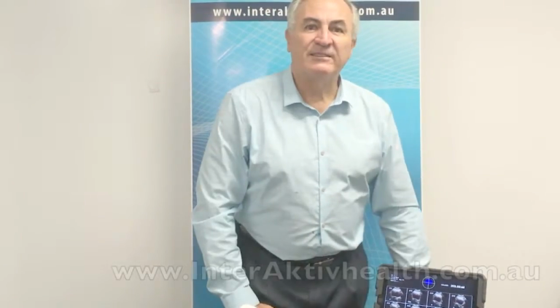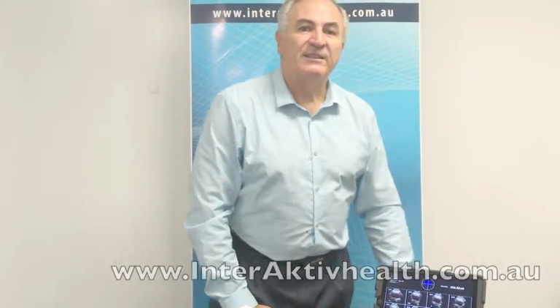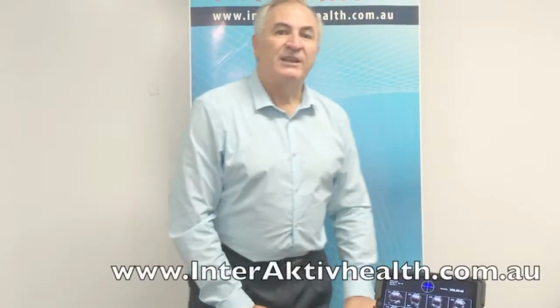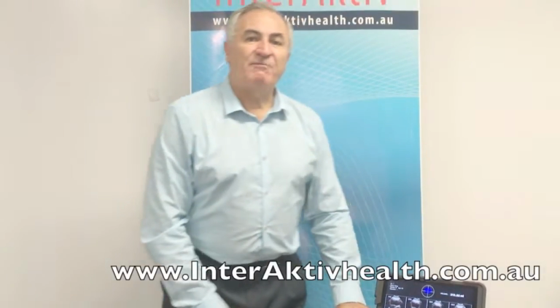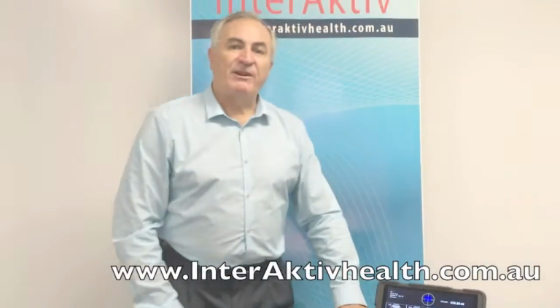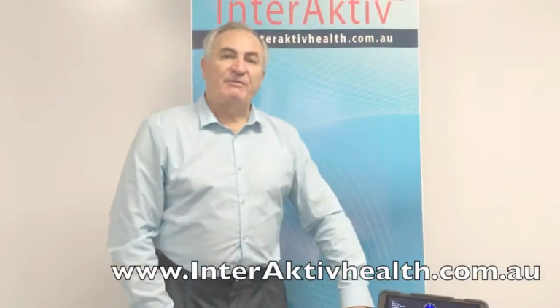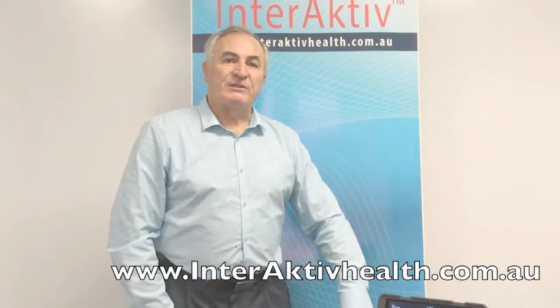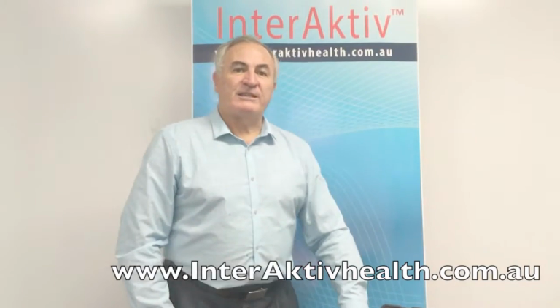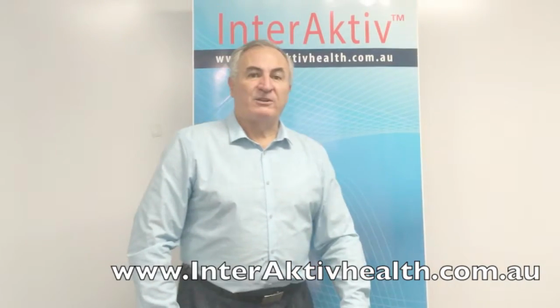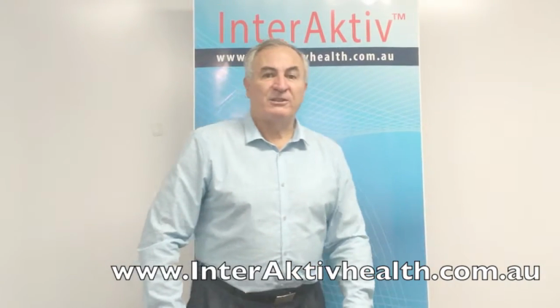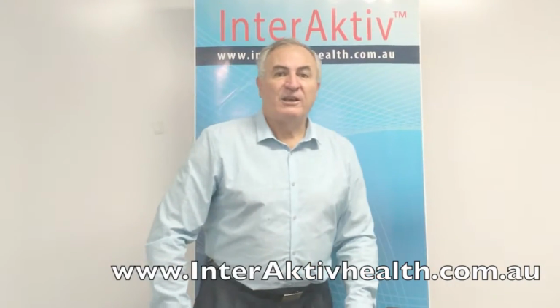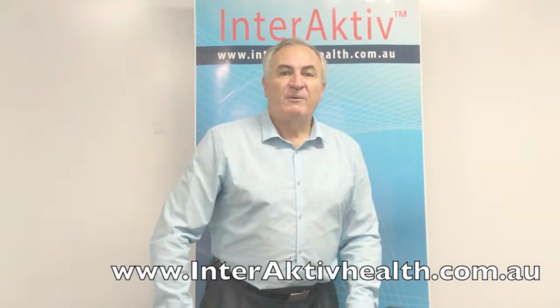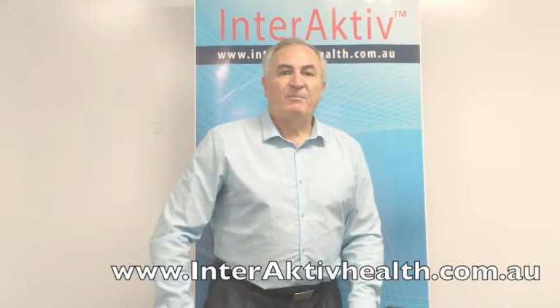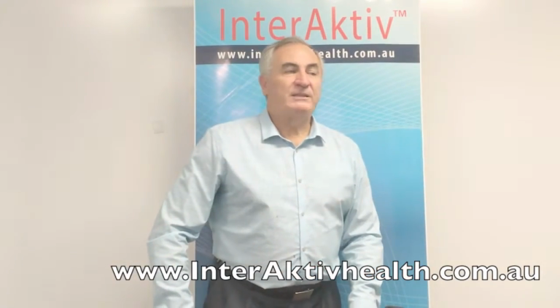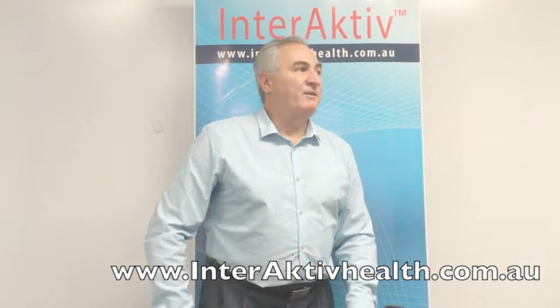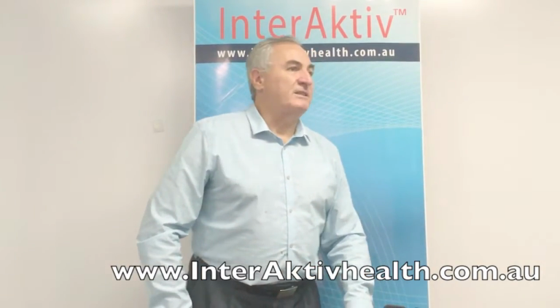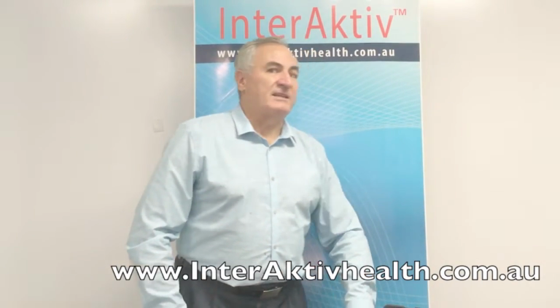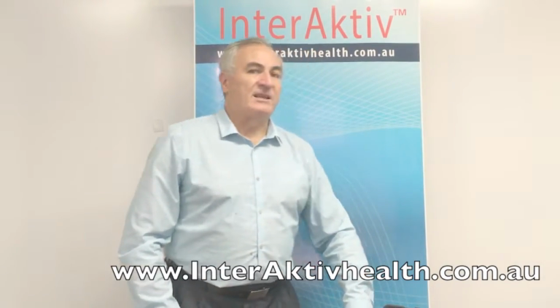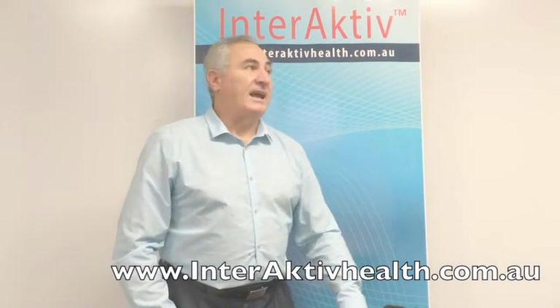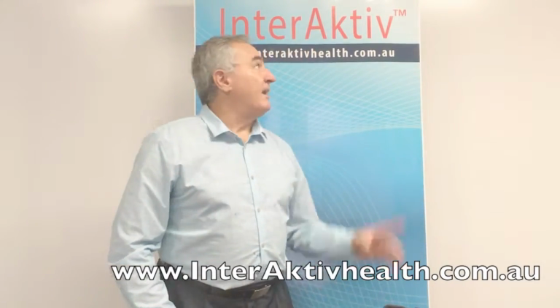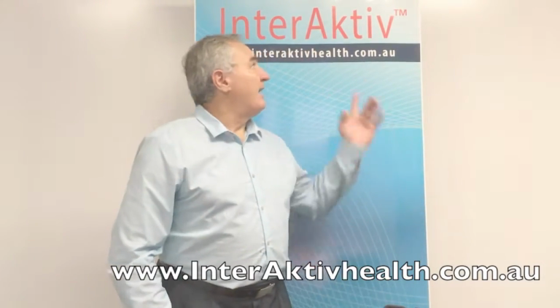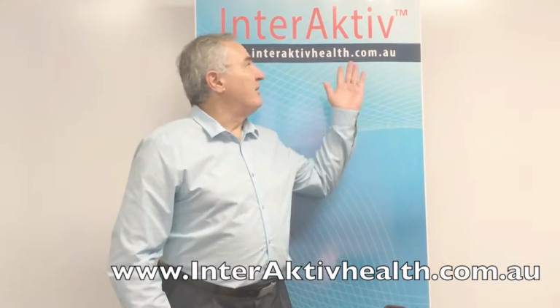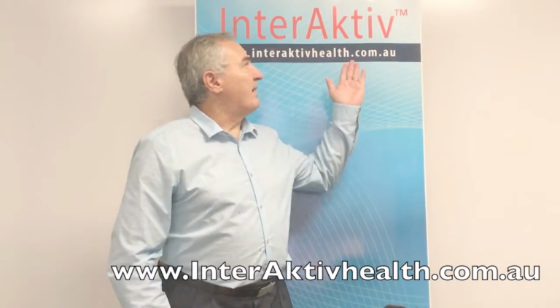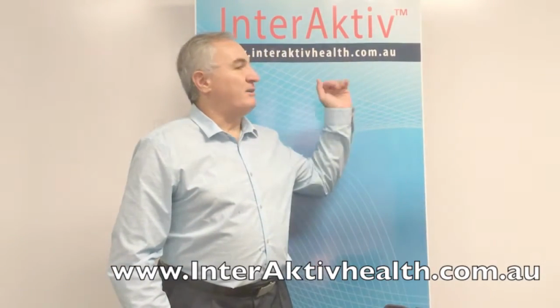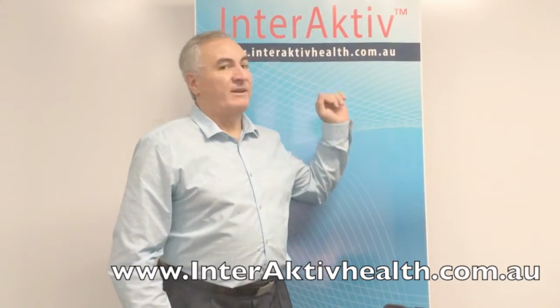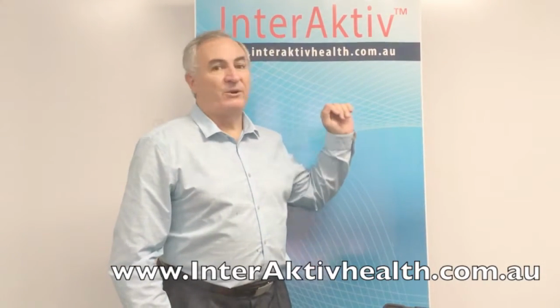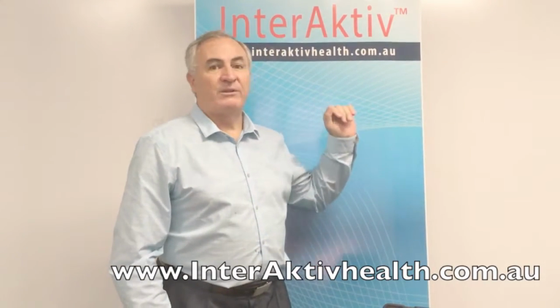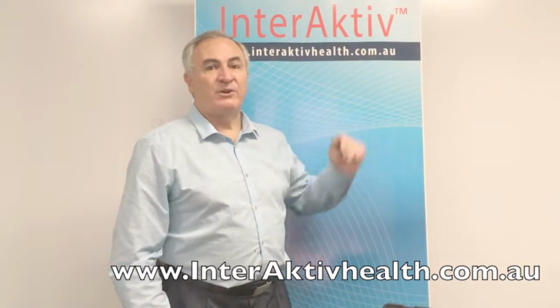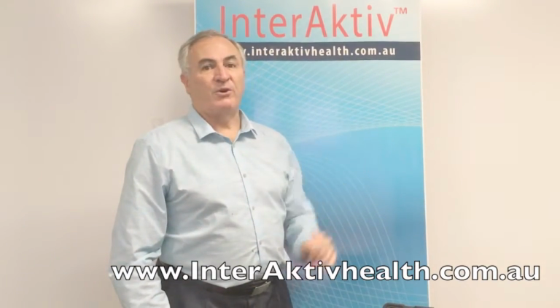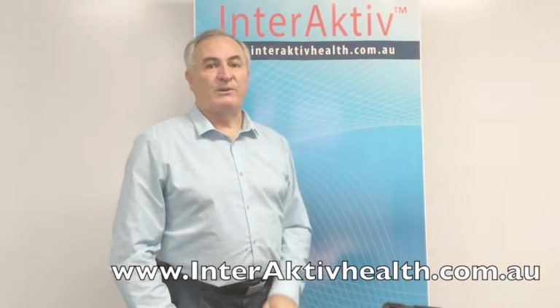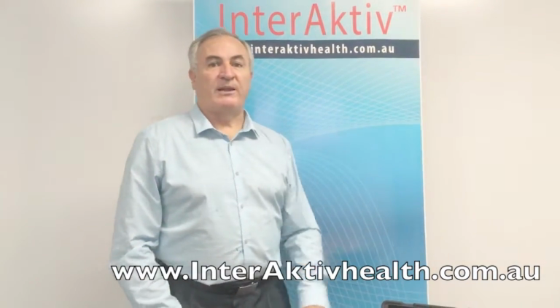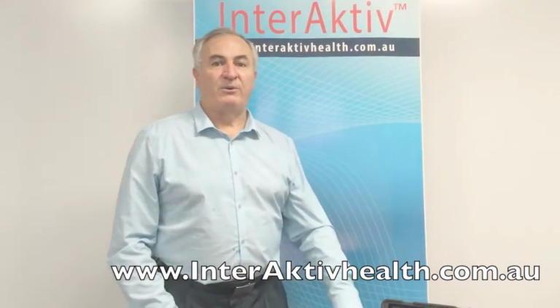For any further details, please visit us at interactivehealth.com.au. Thank you.